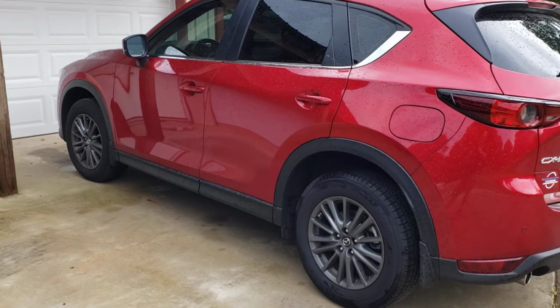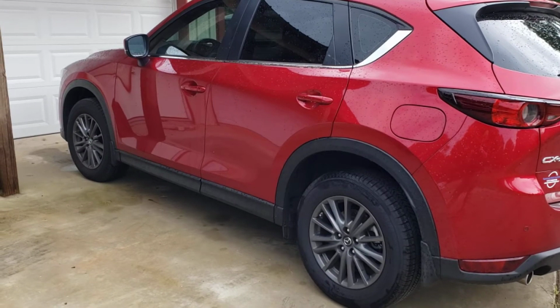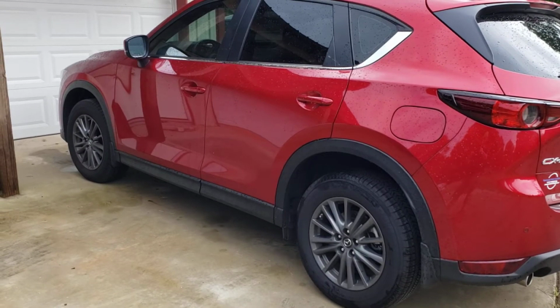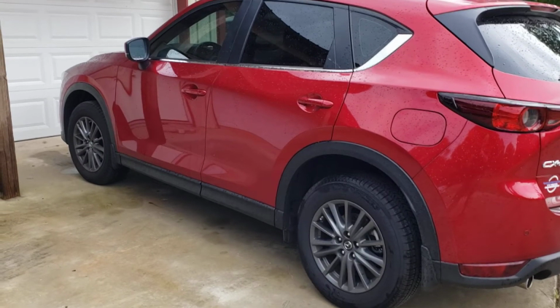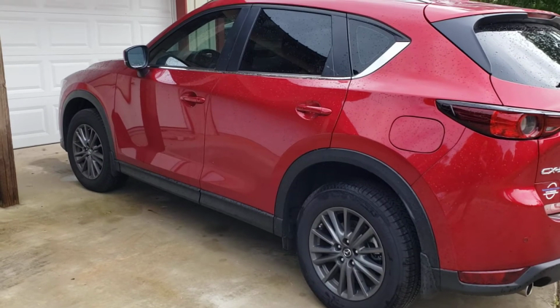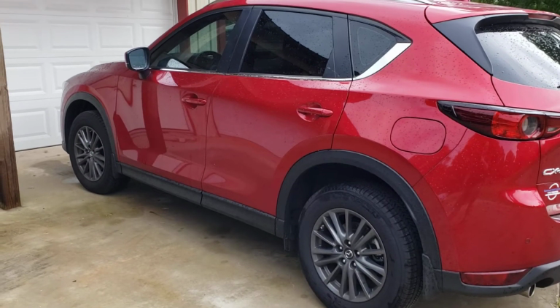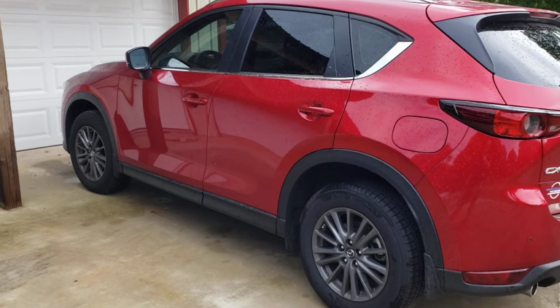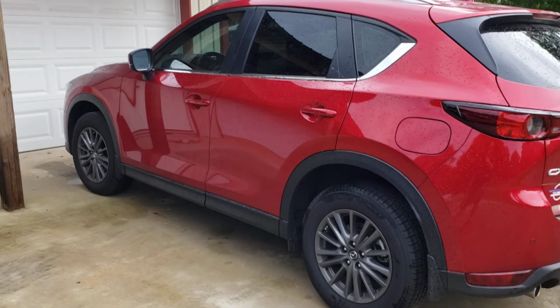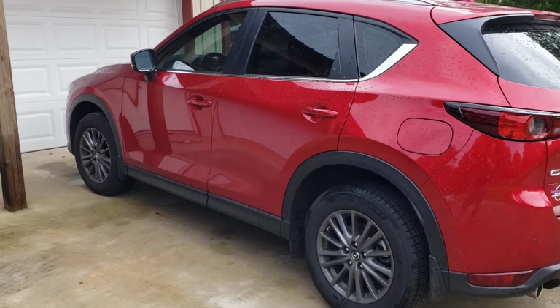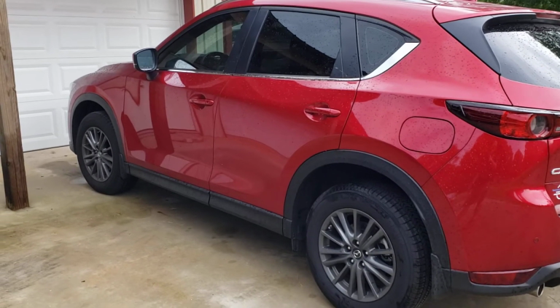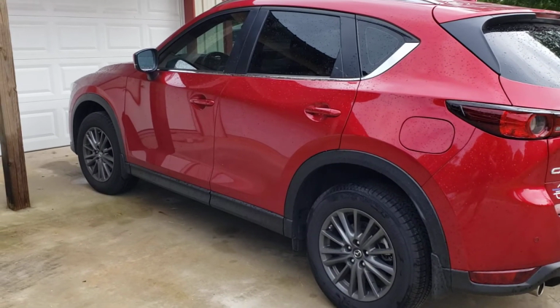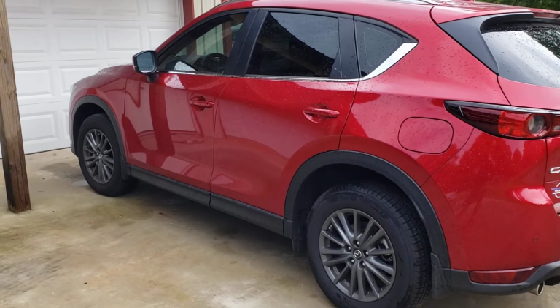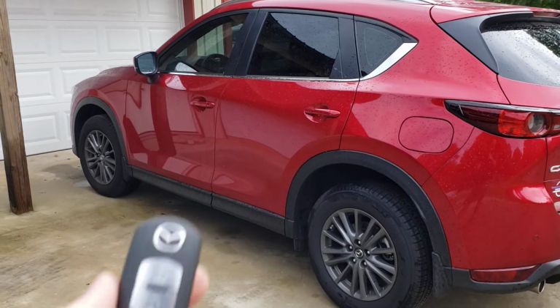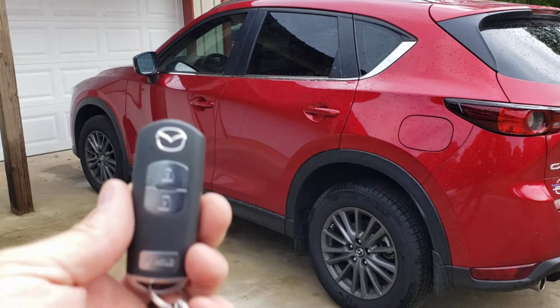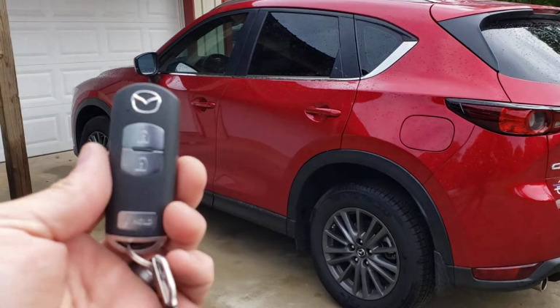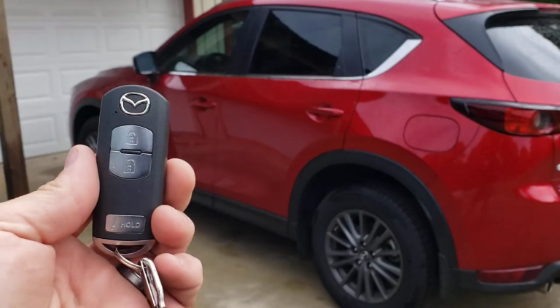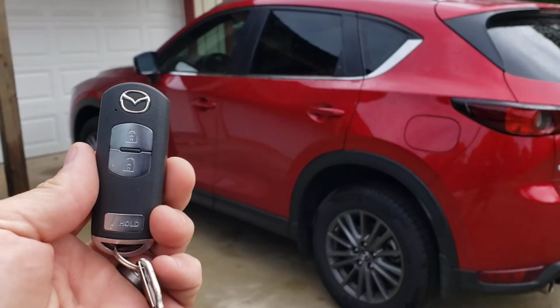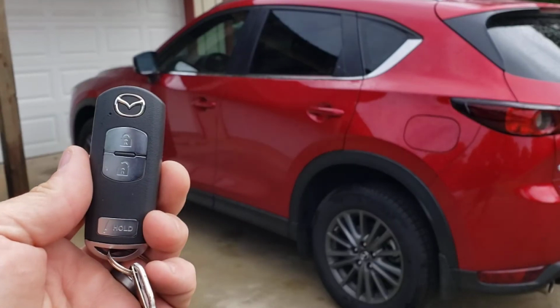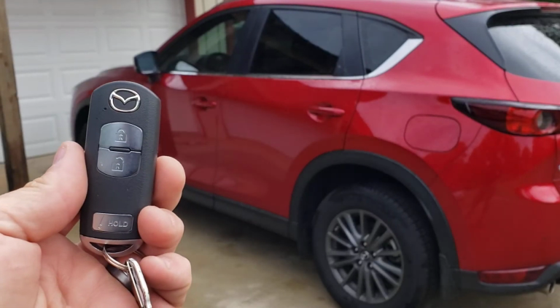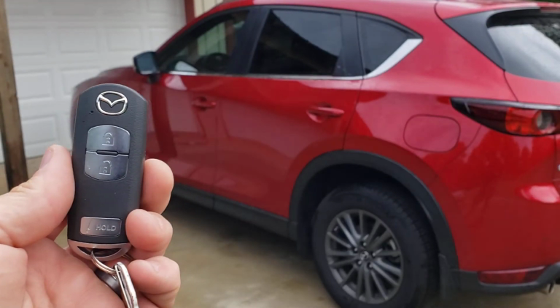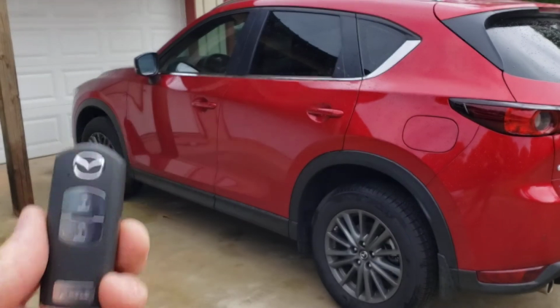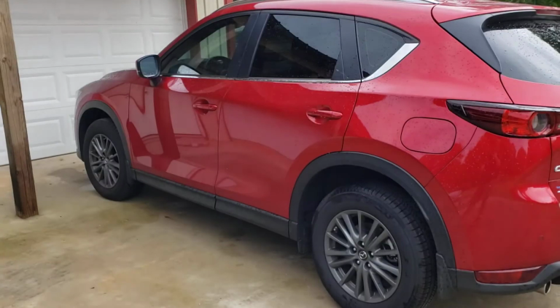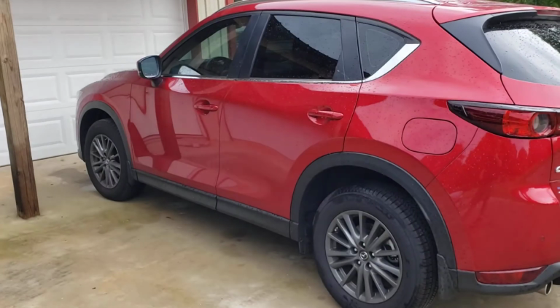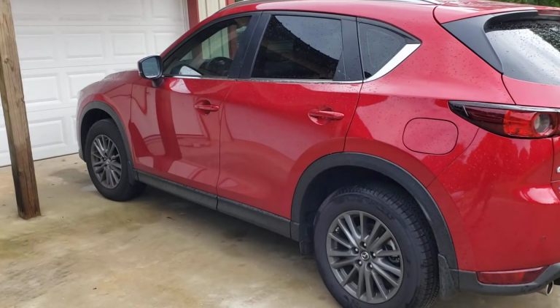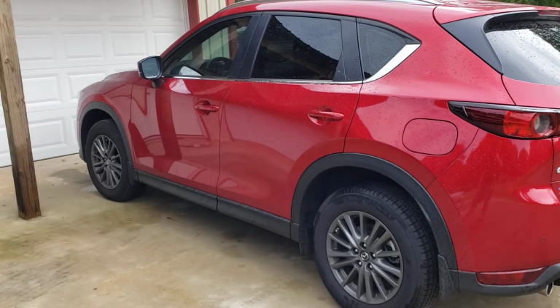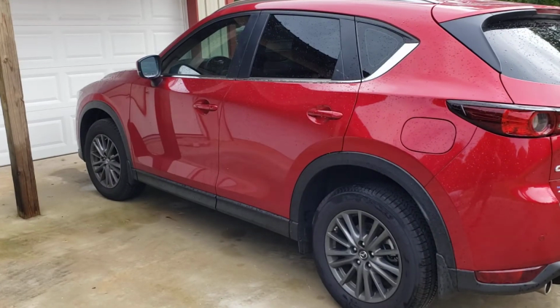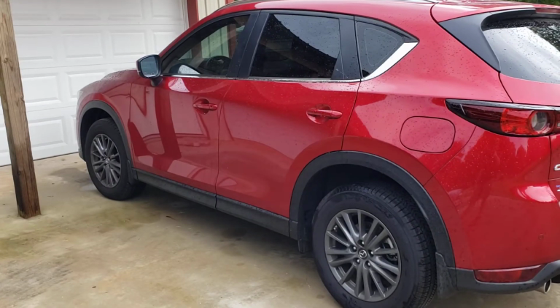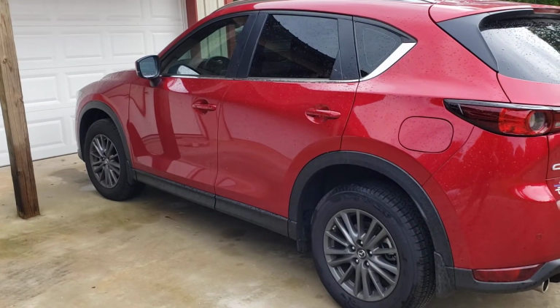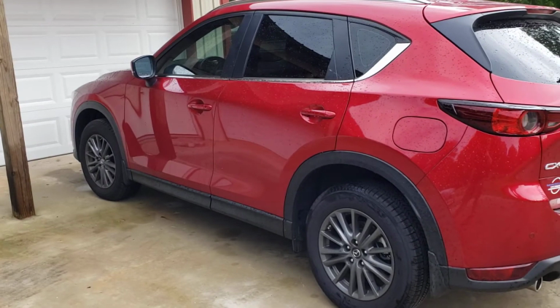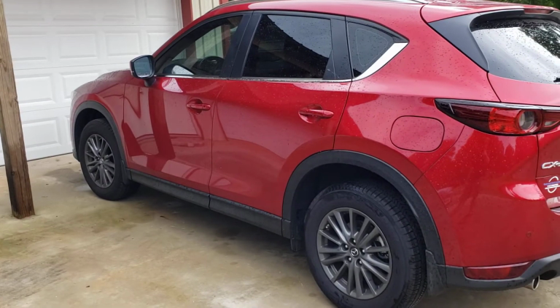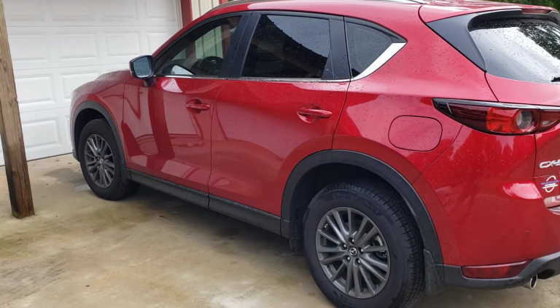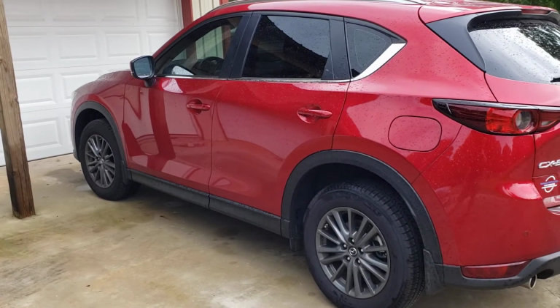2019 Mazda CX-5. It's a push button to start vehicle. We have installed our add-on remote start system.